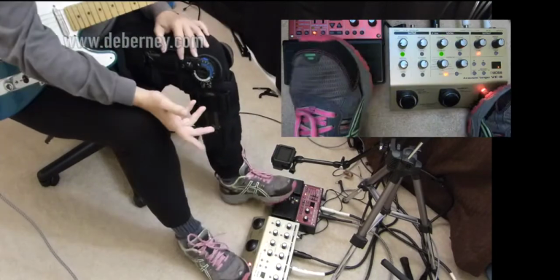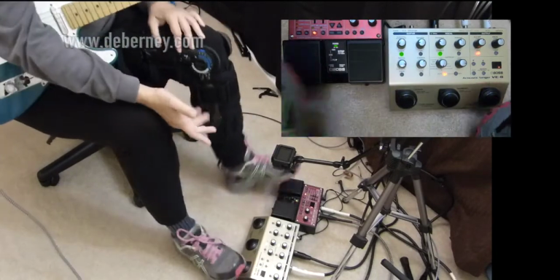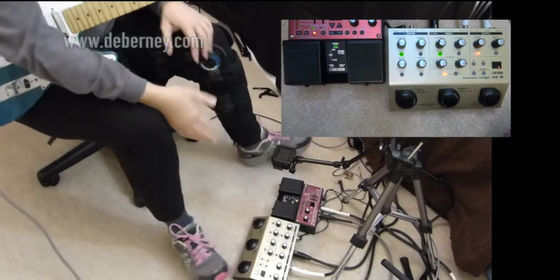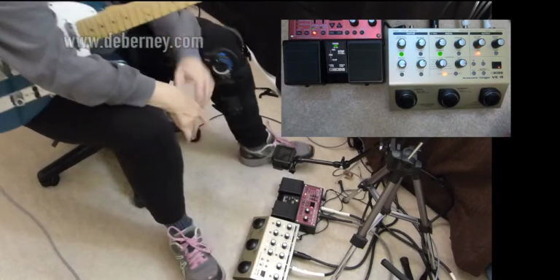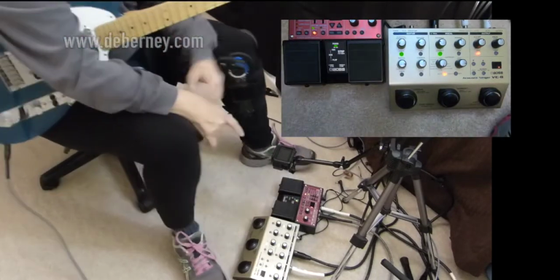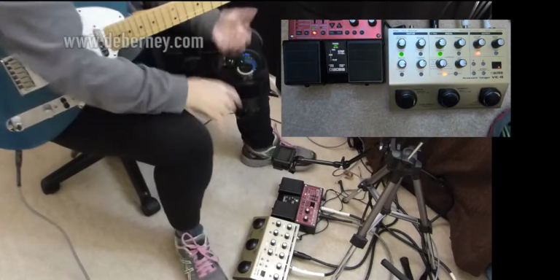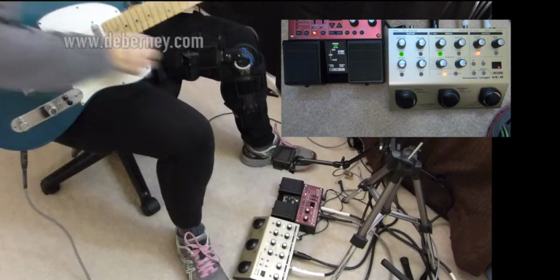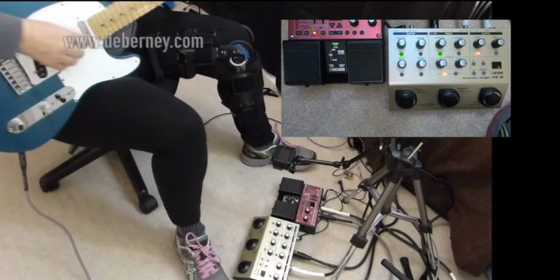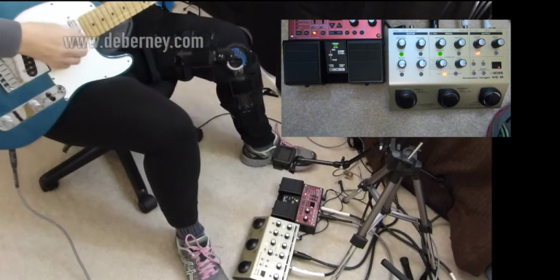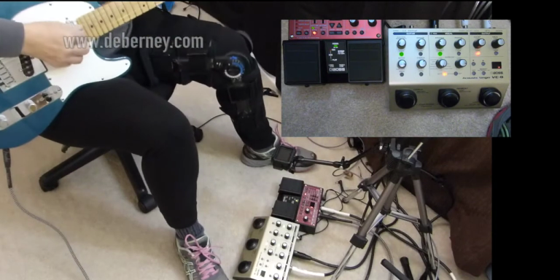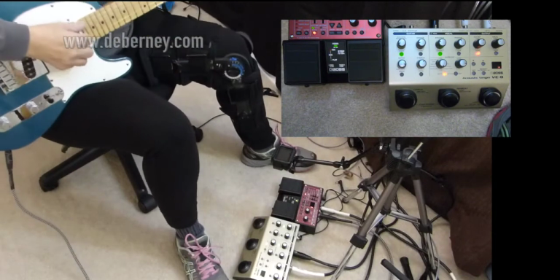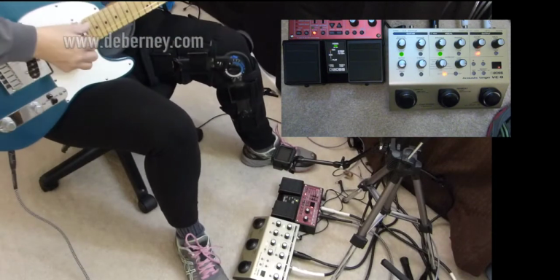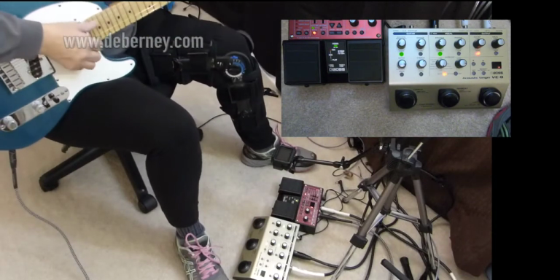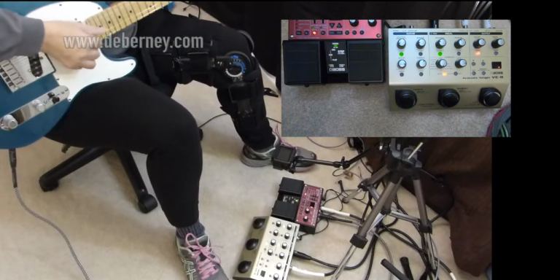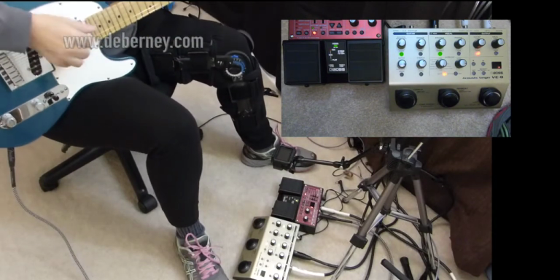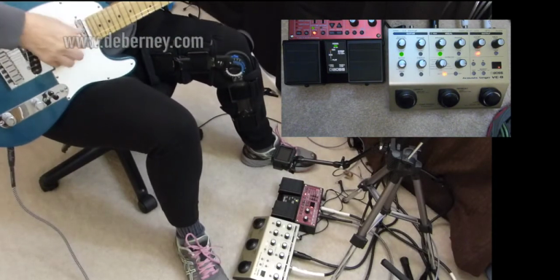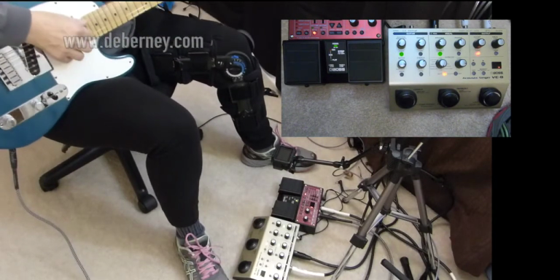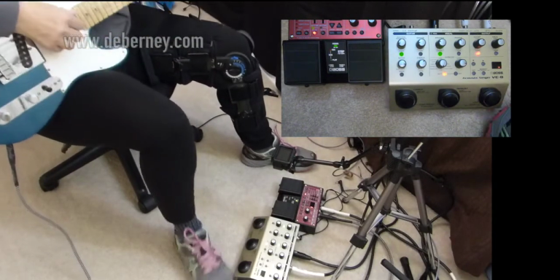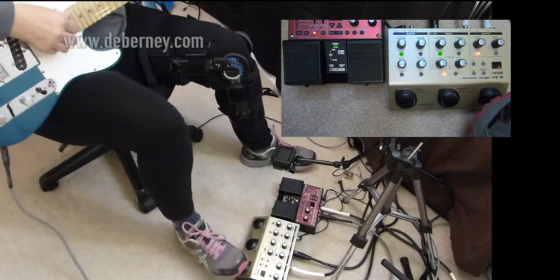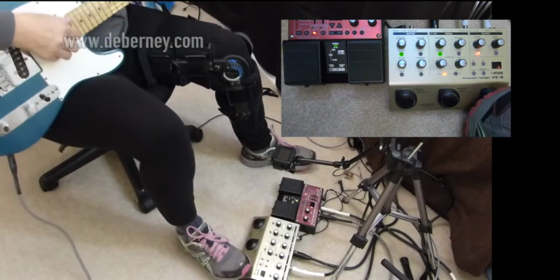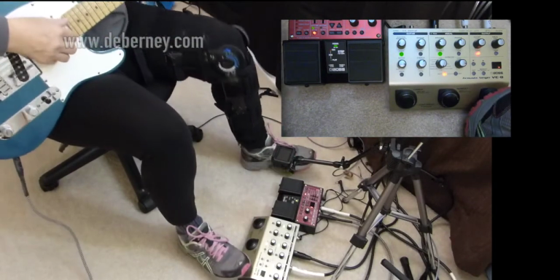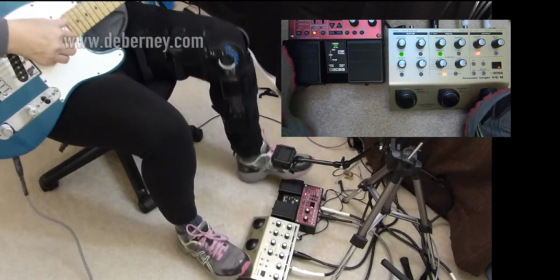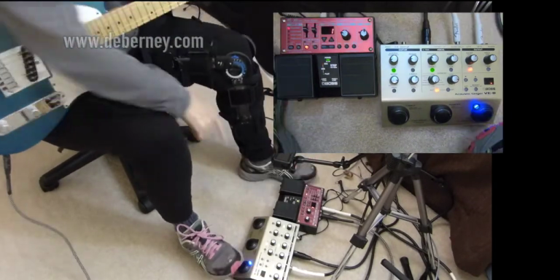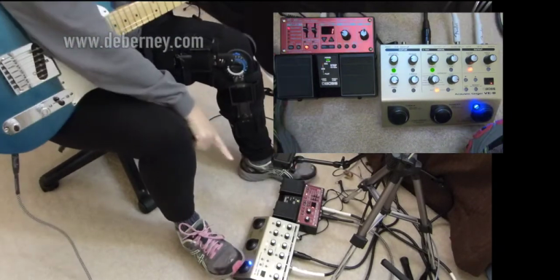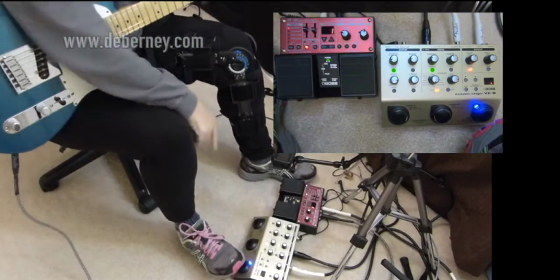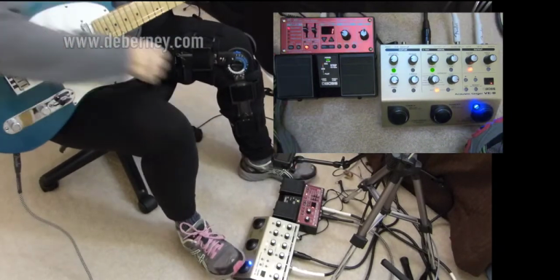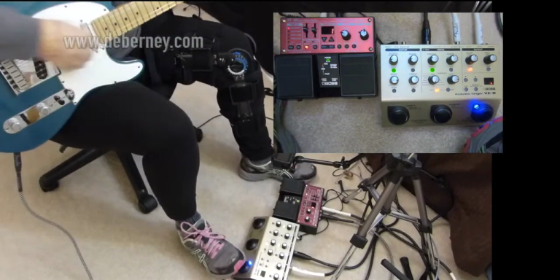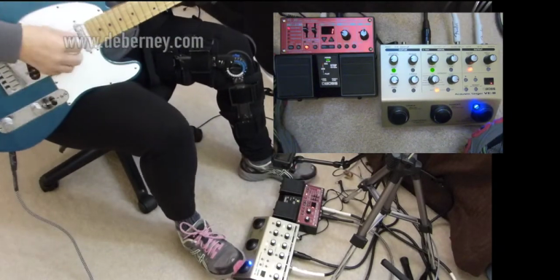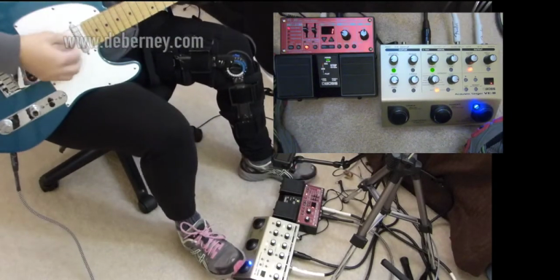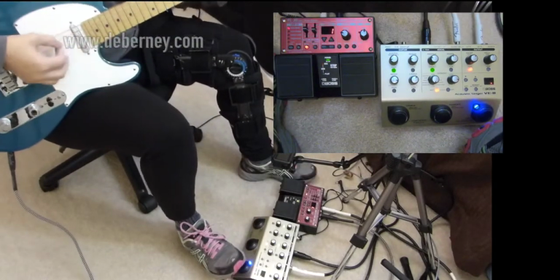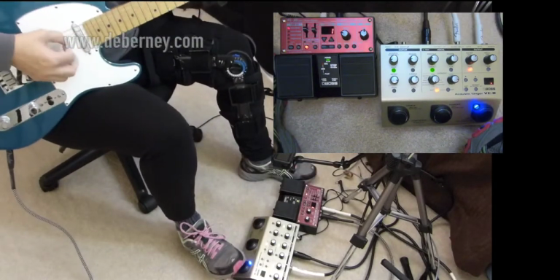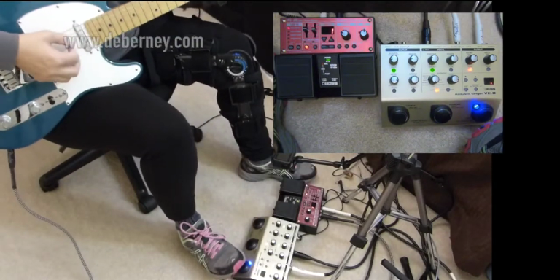I wouldn't use it with another looper. You can see the problems that I'm having with it. The looper in this is real hard to use.